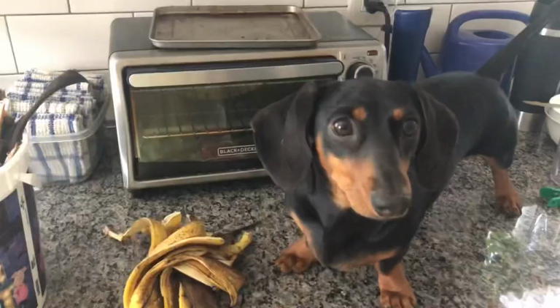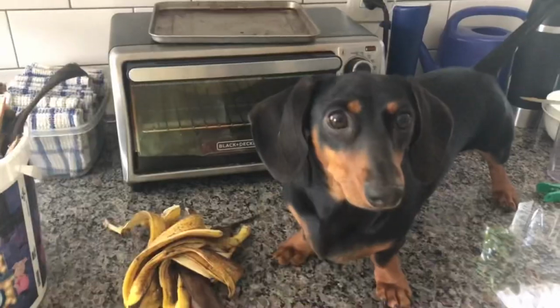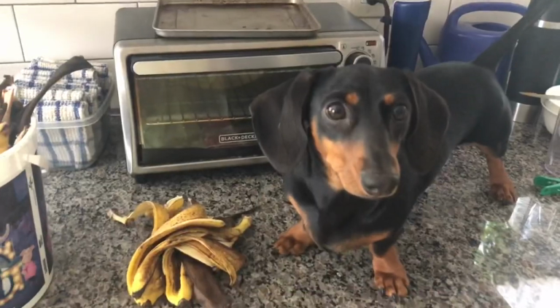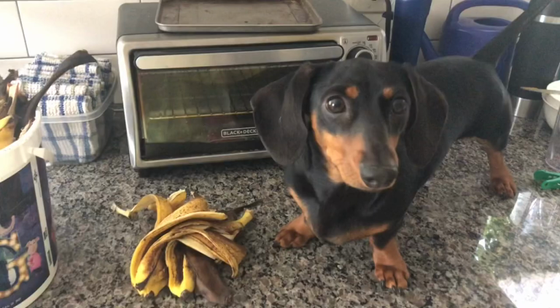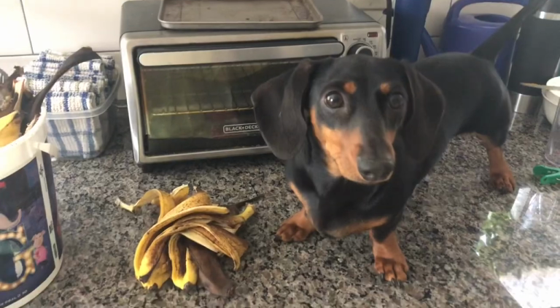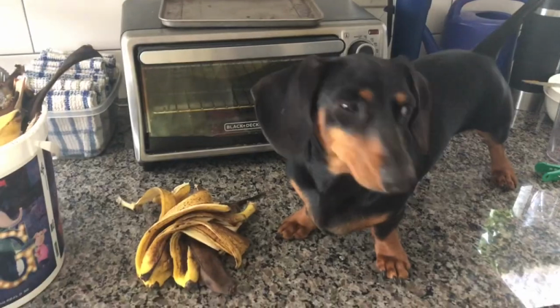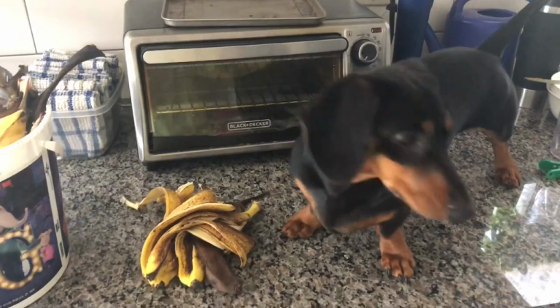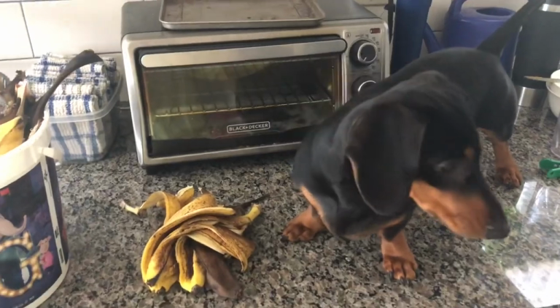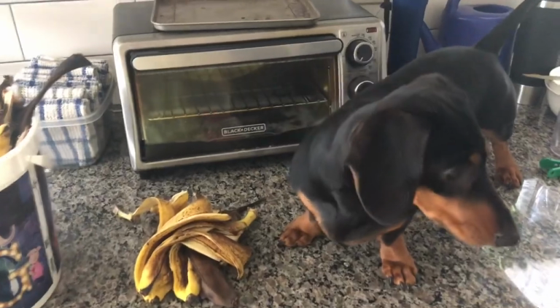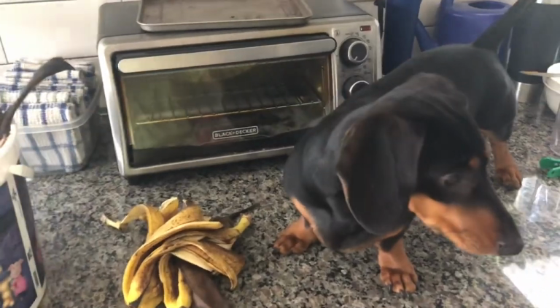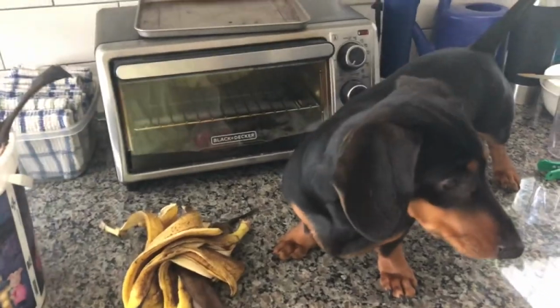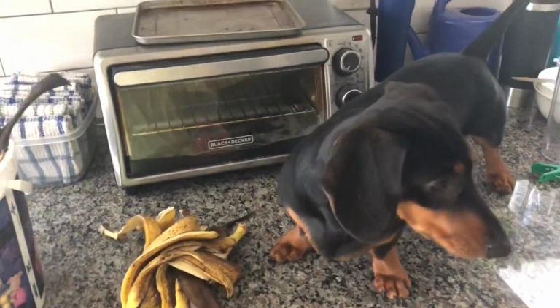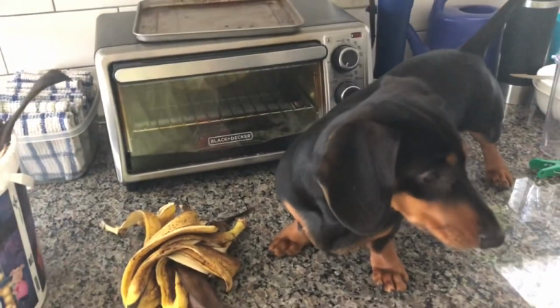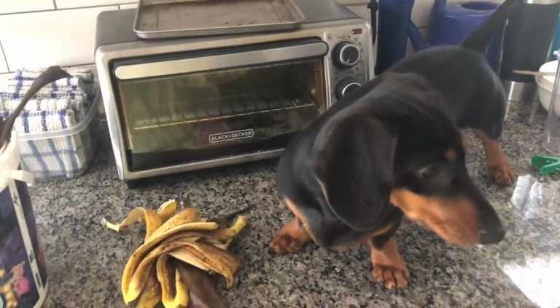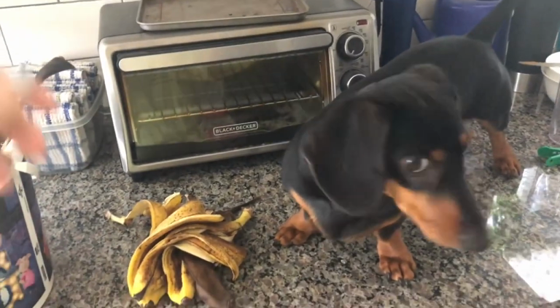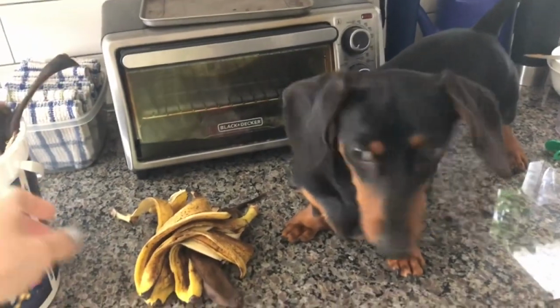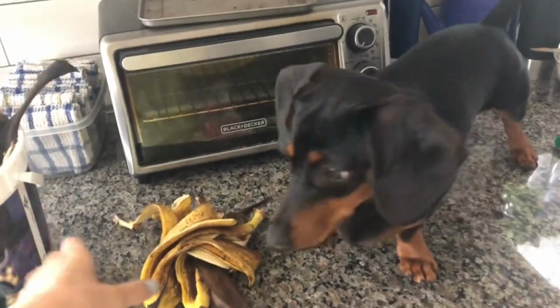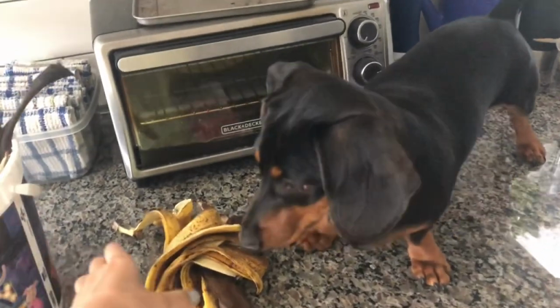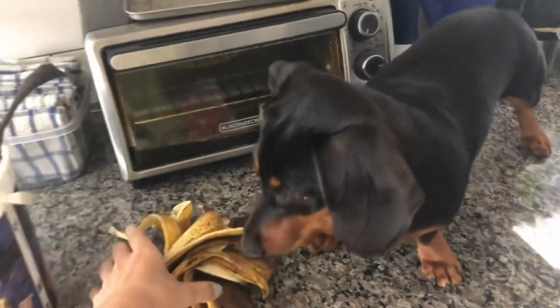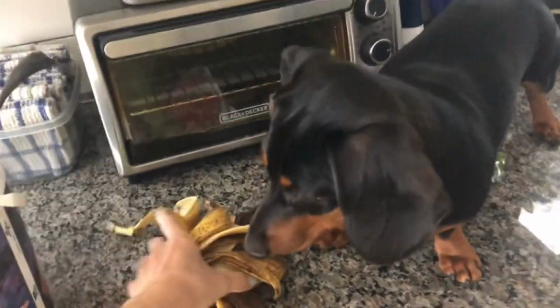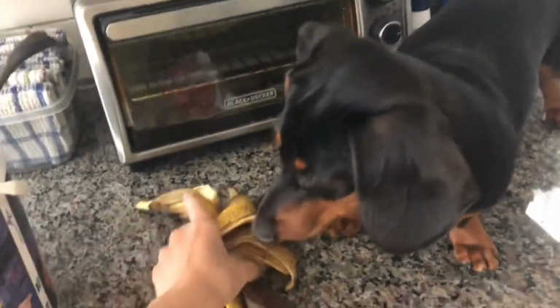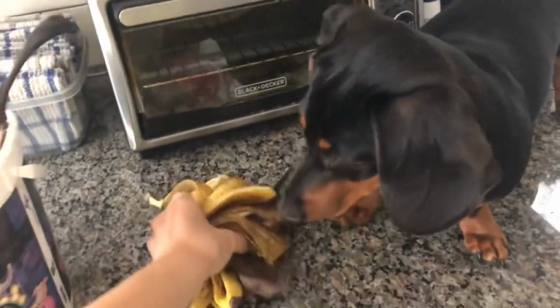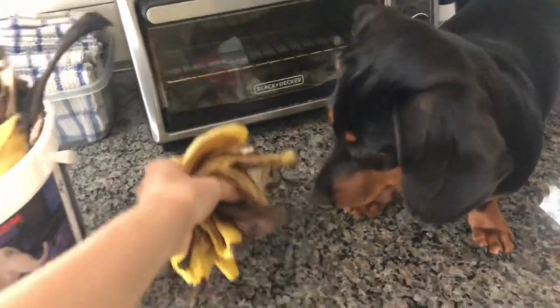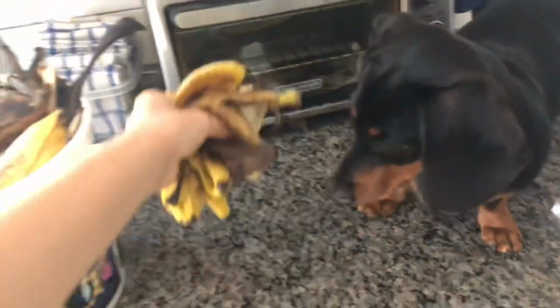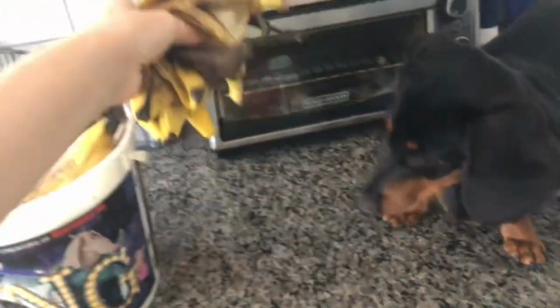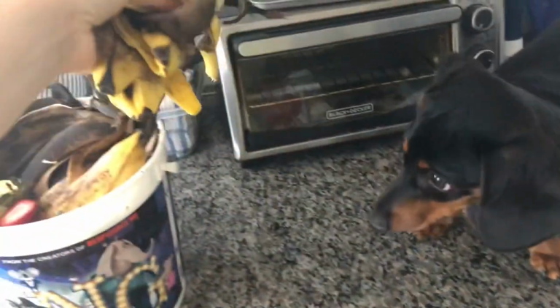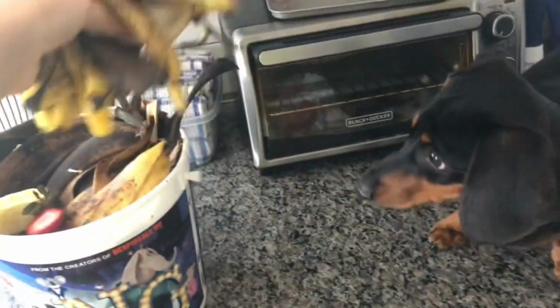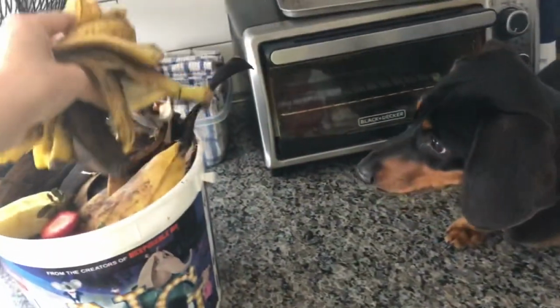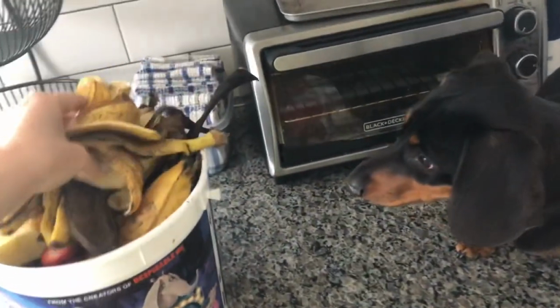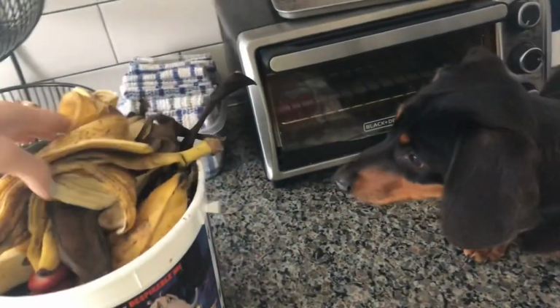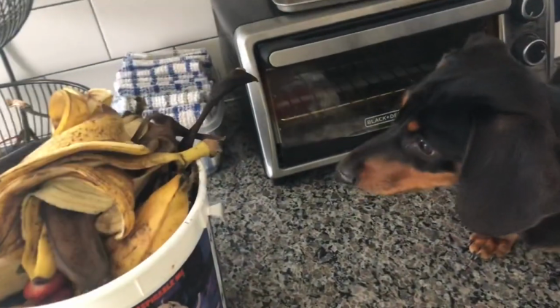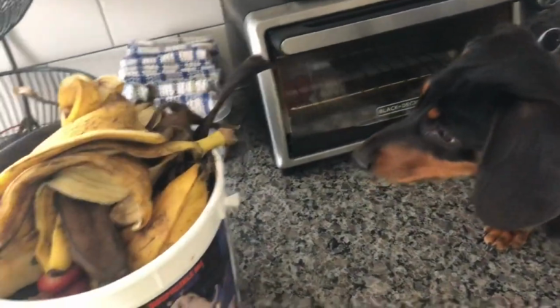The last thing we are going to share with you today is our compost. I collect everything in this bucket, then take it out to our barrel compost bin.